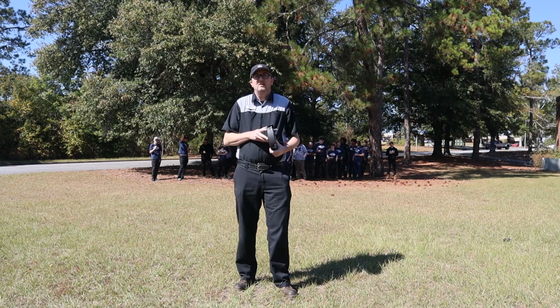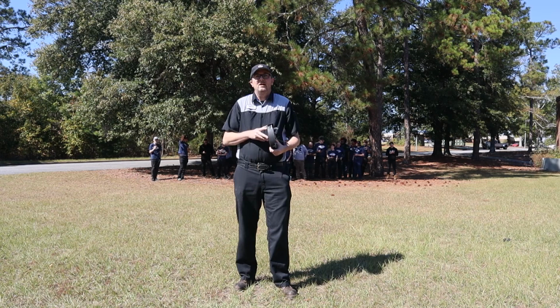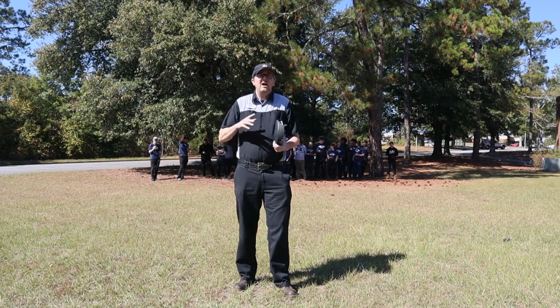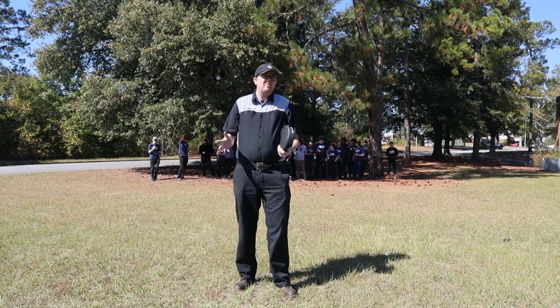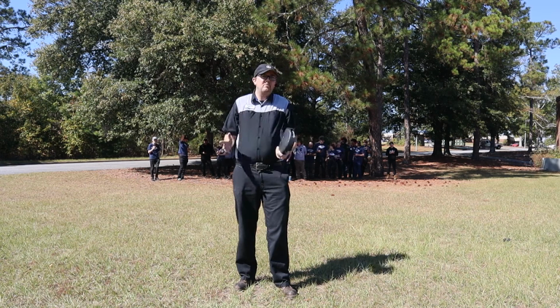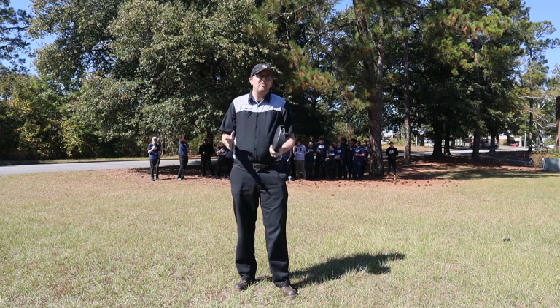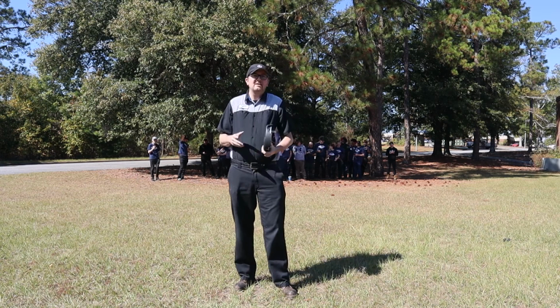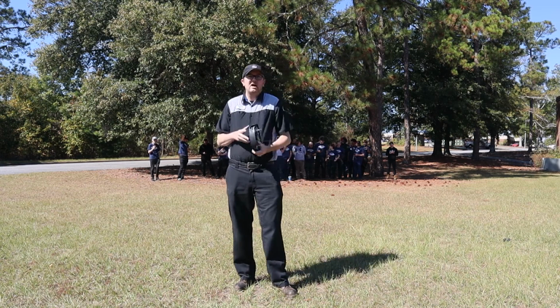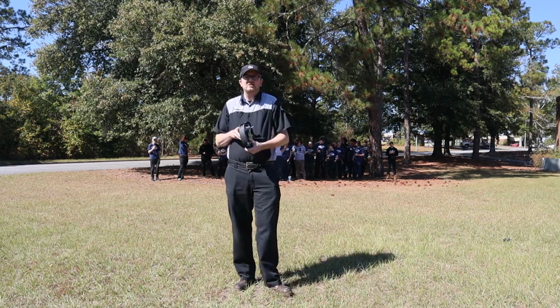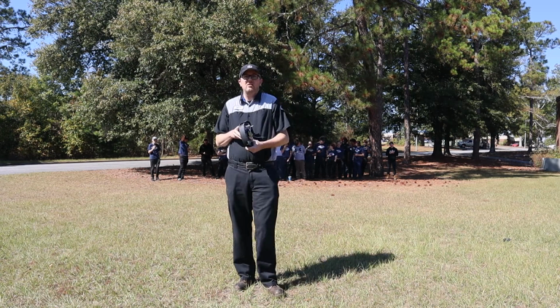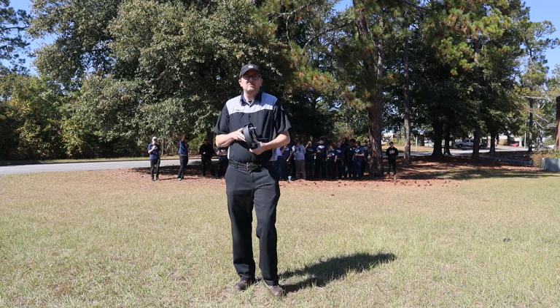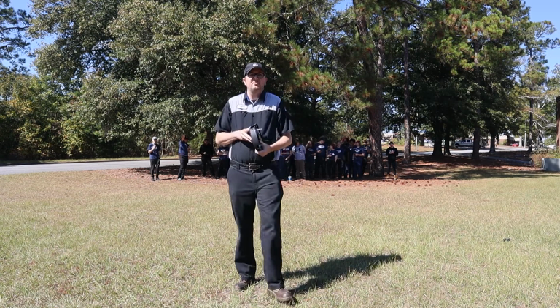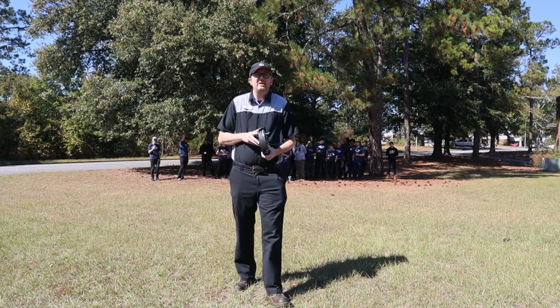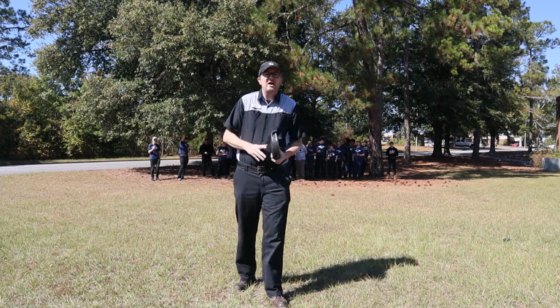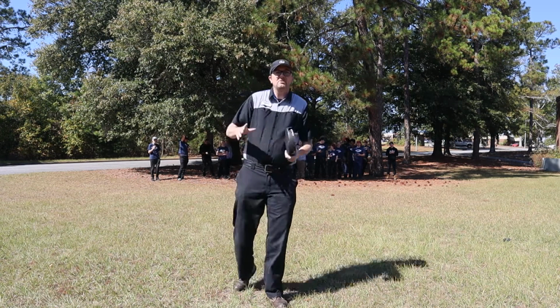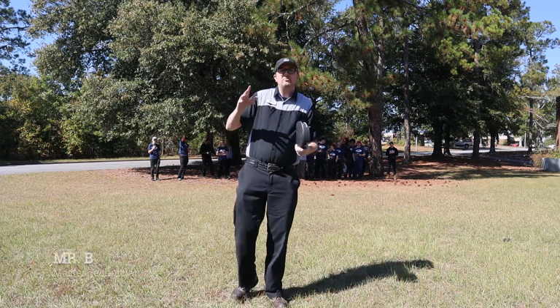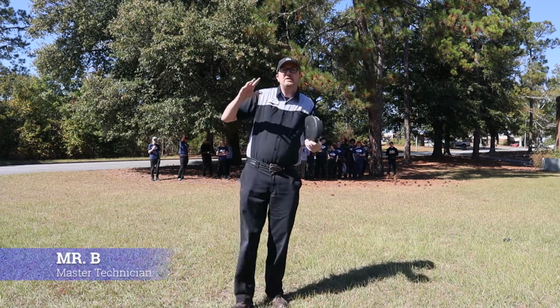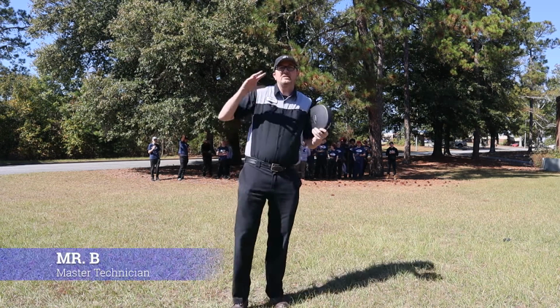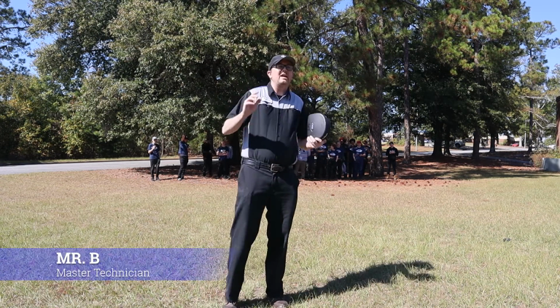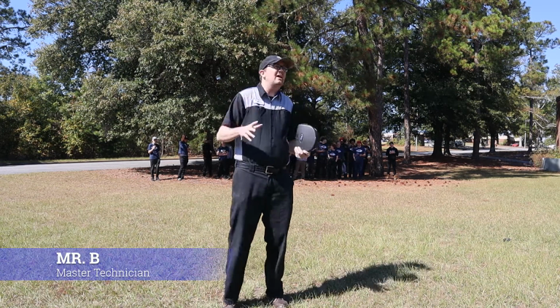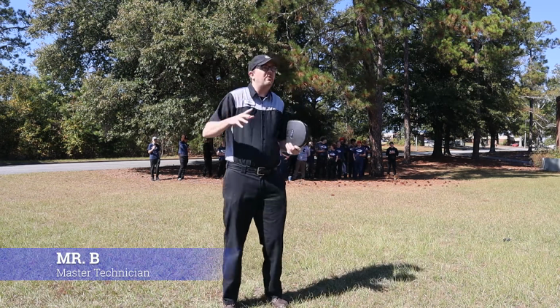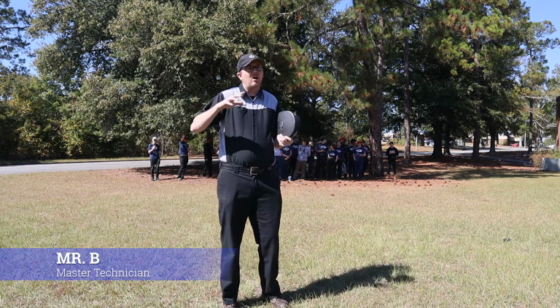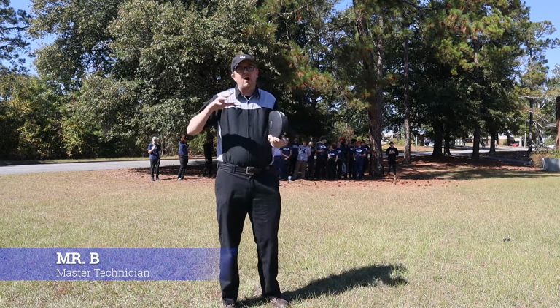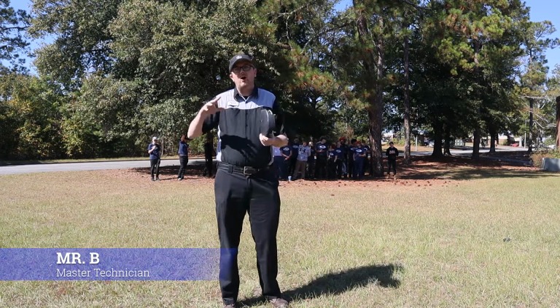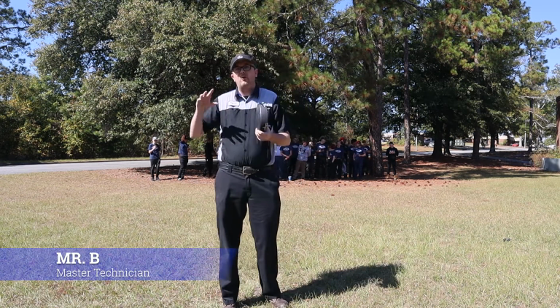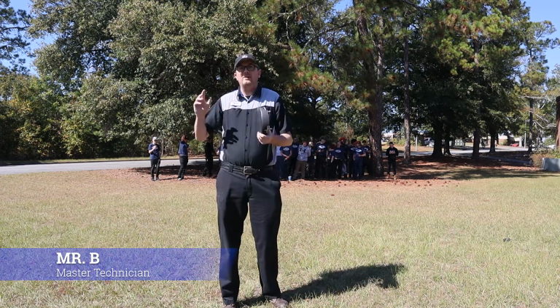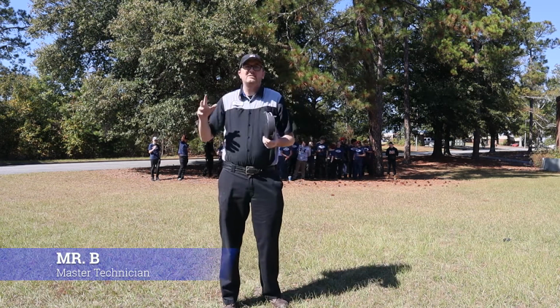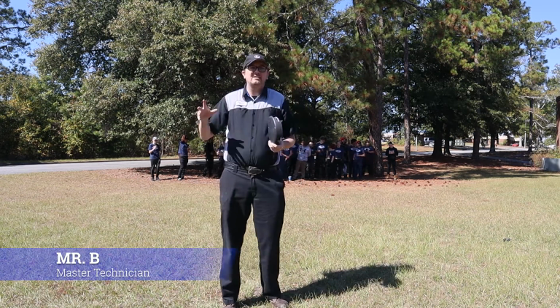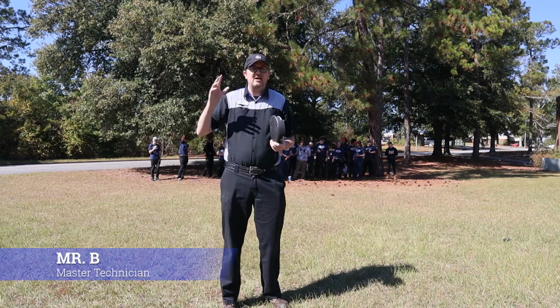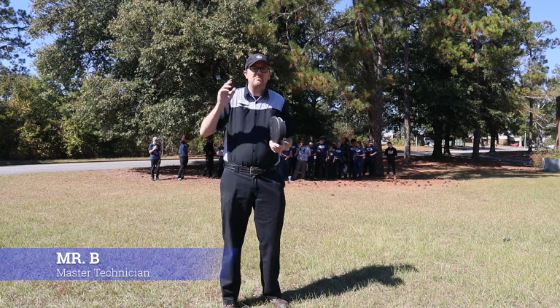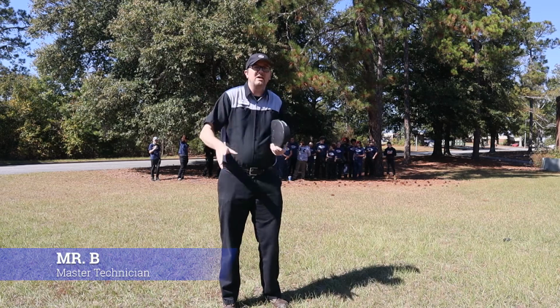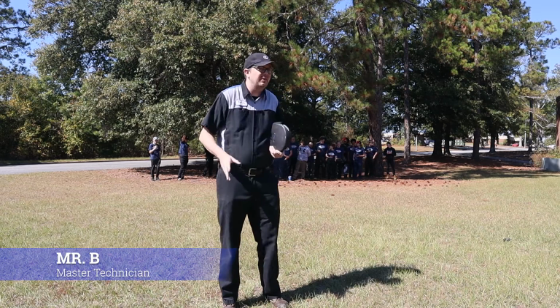Hey everybody, welcome back to Auto Scholar with Mr. B. I'm Mr. B, and today we are going to test out a myth.